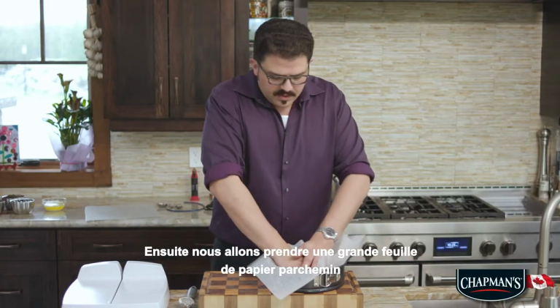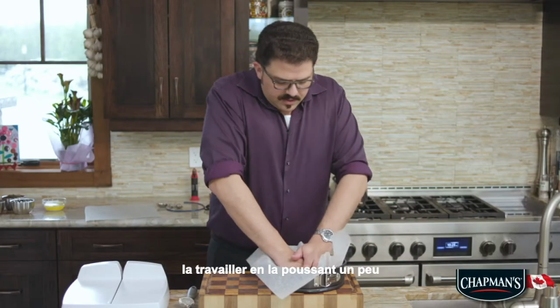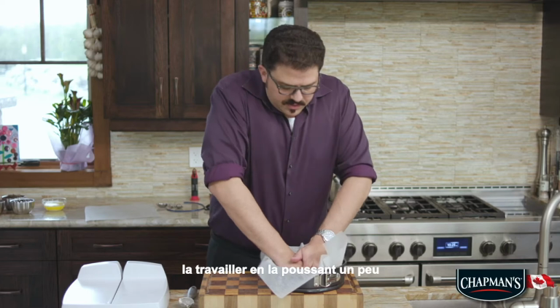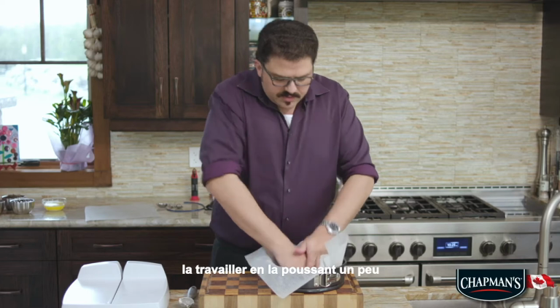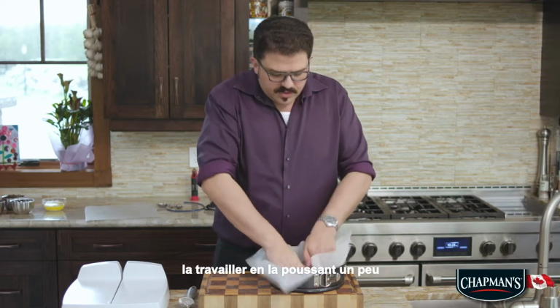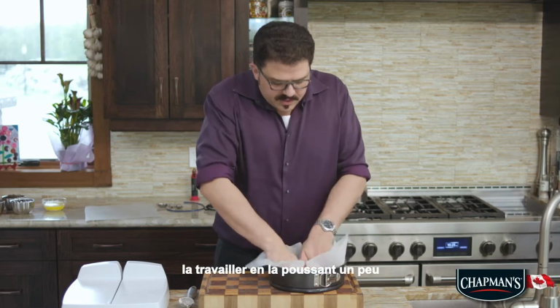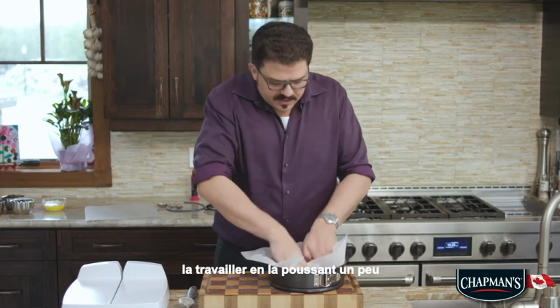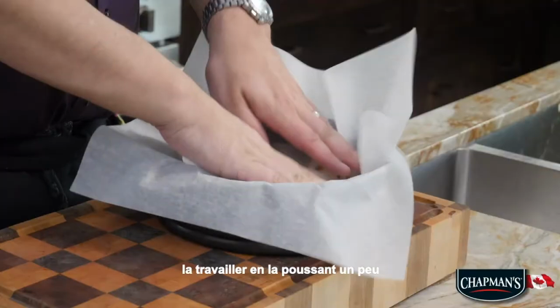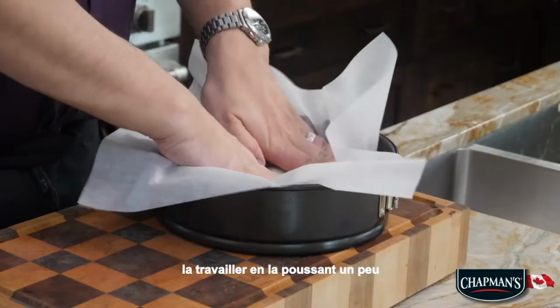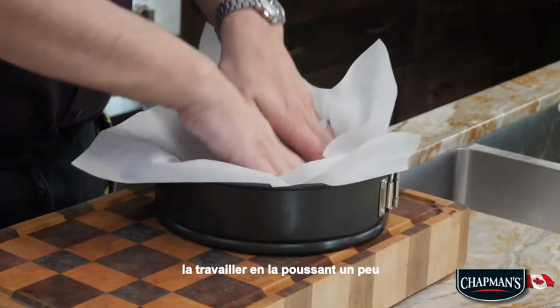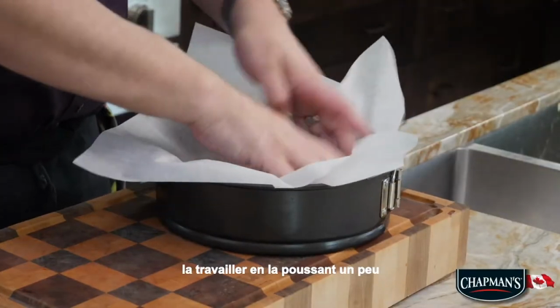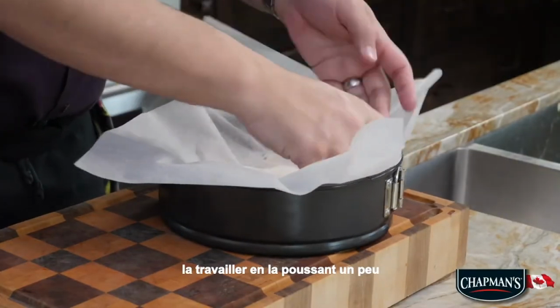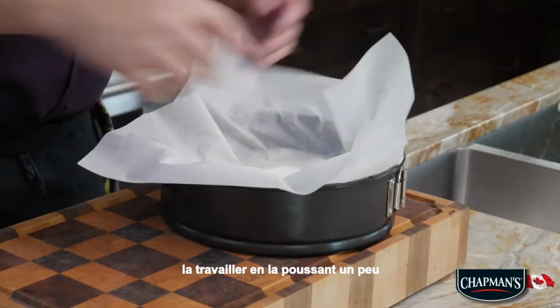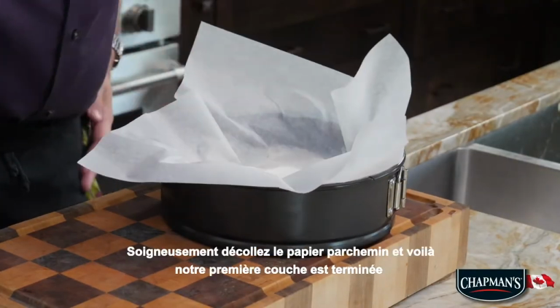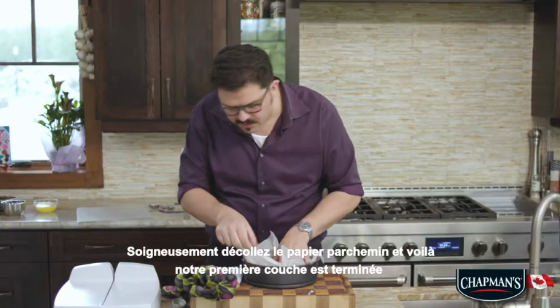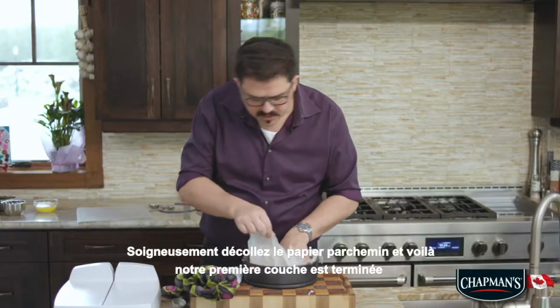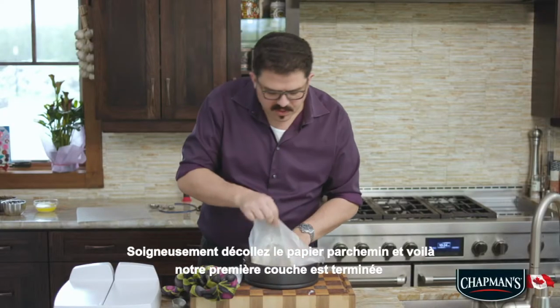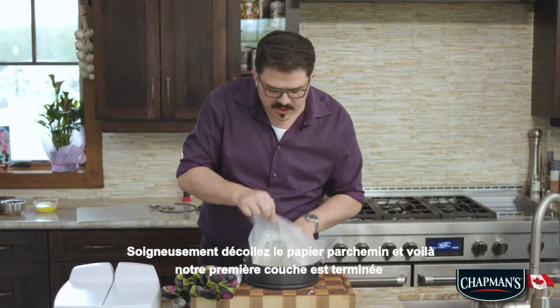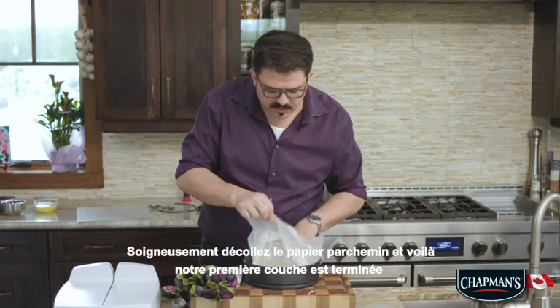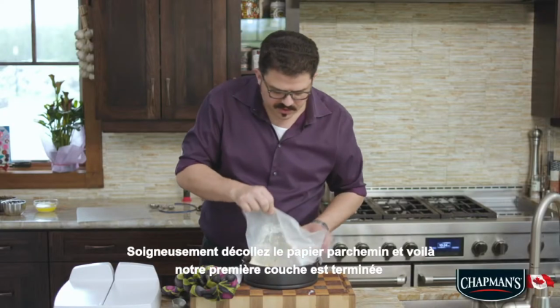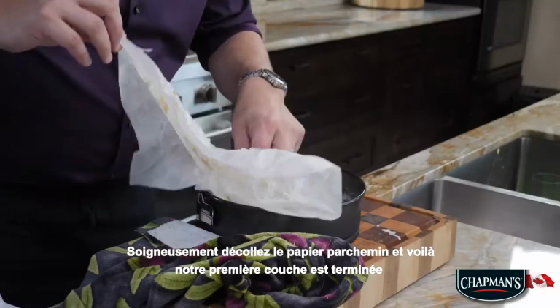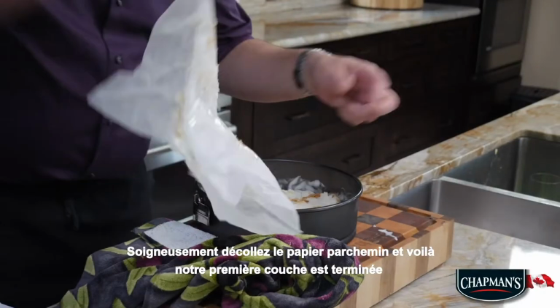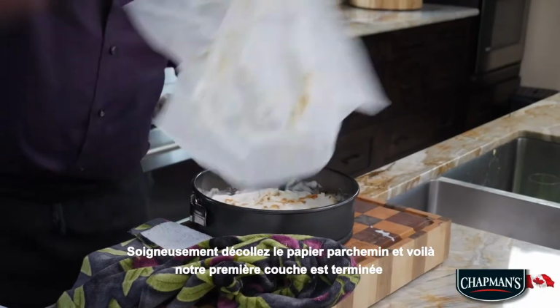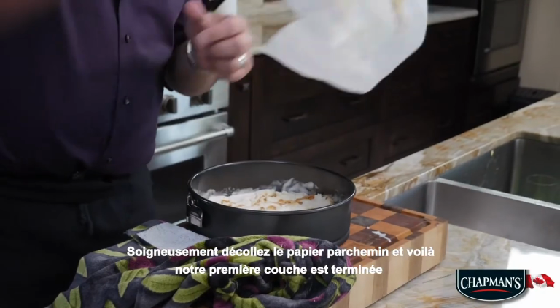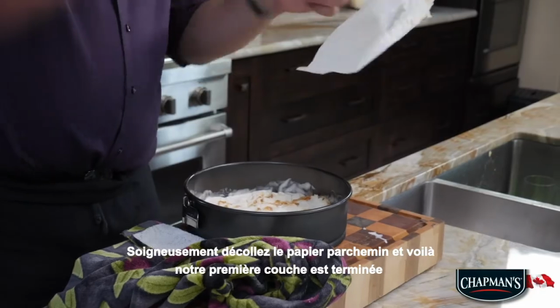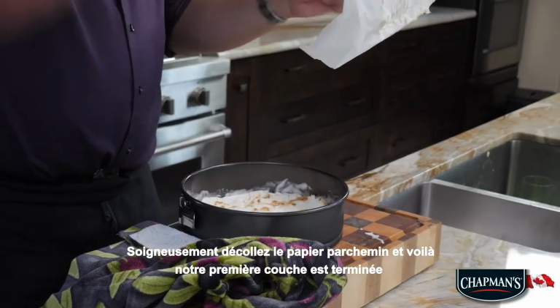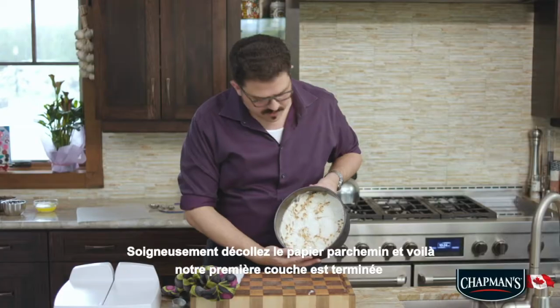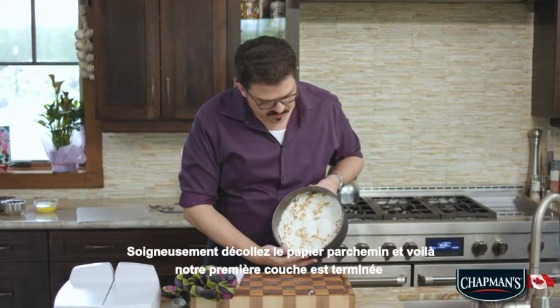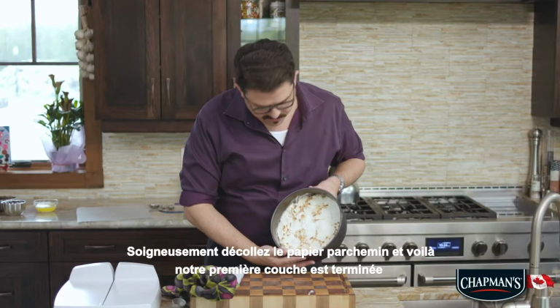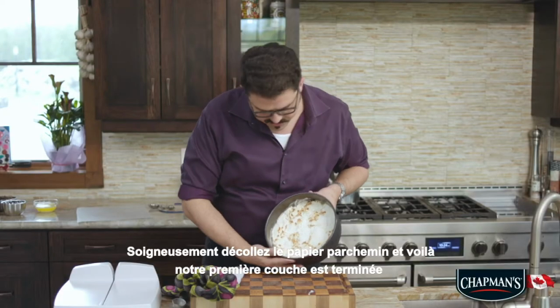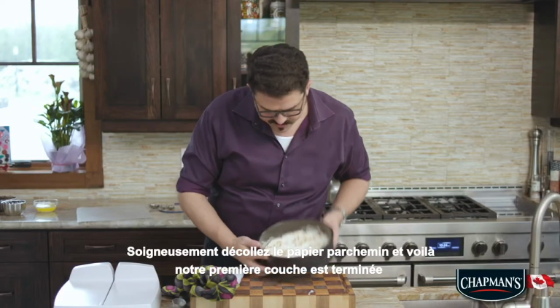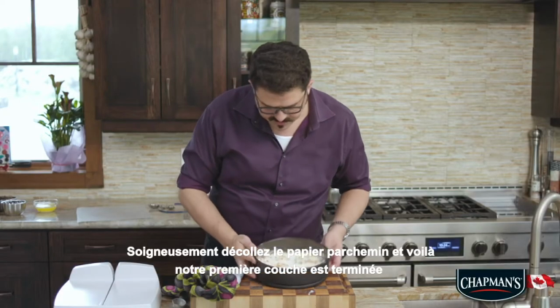just work it in, give it a little bit of a push. Carefully peel back the parchment paper and there you go — our first layer is done.